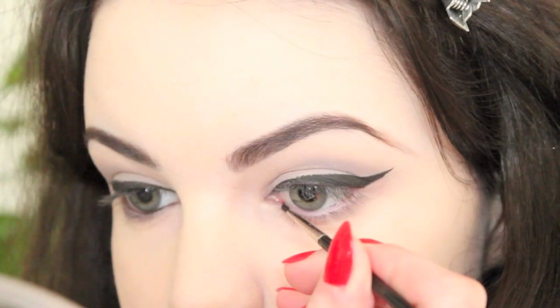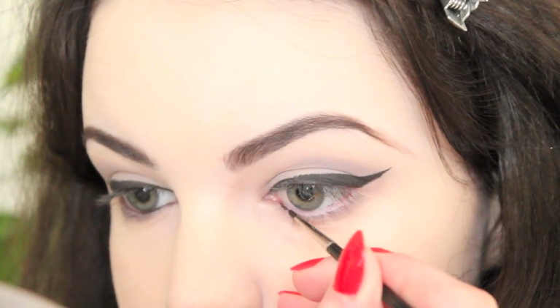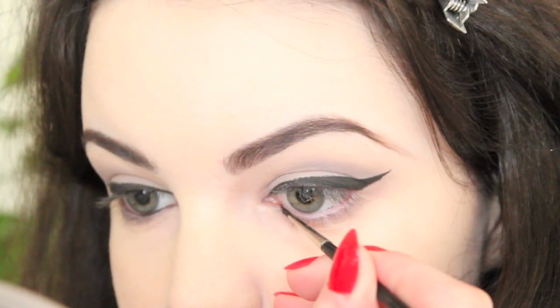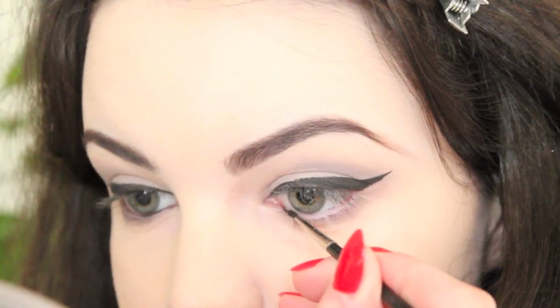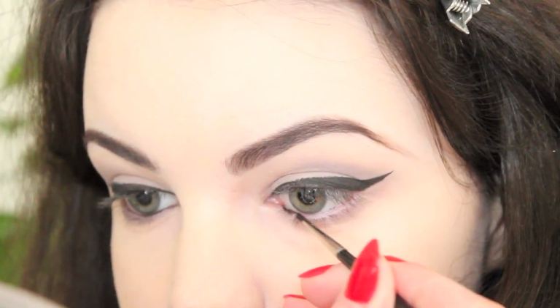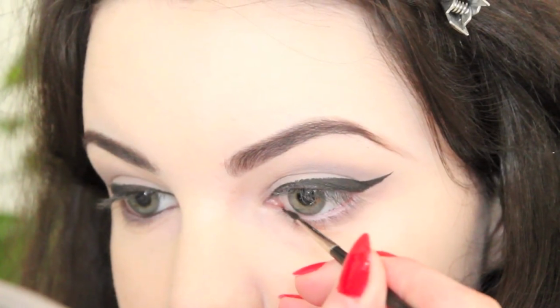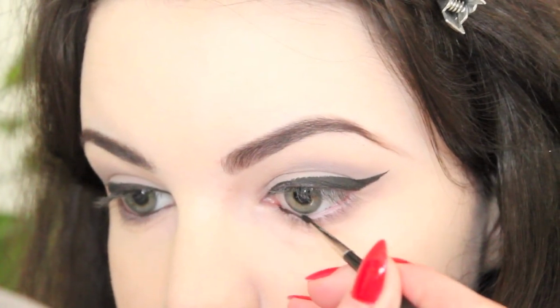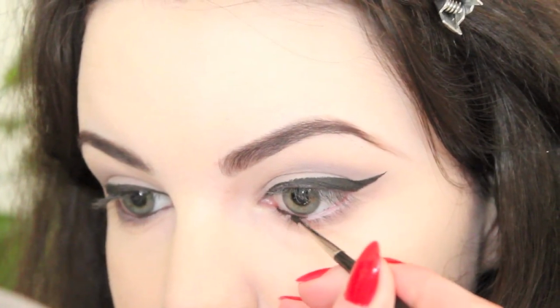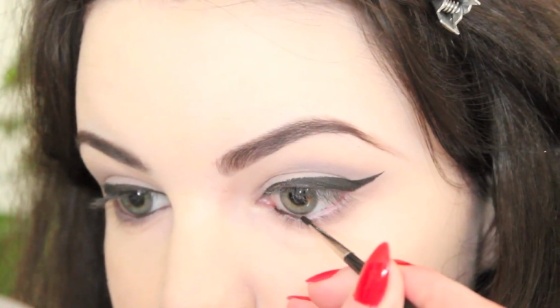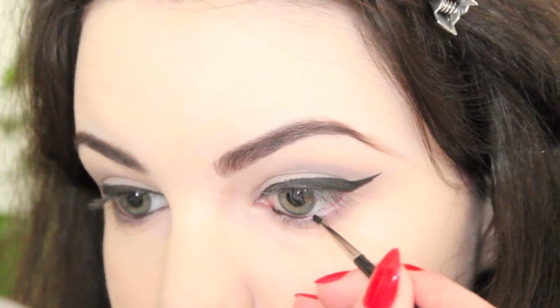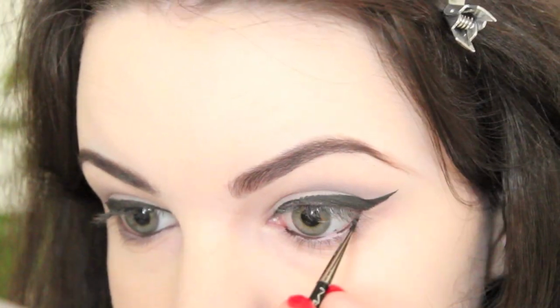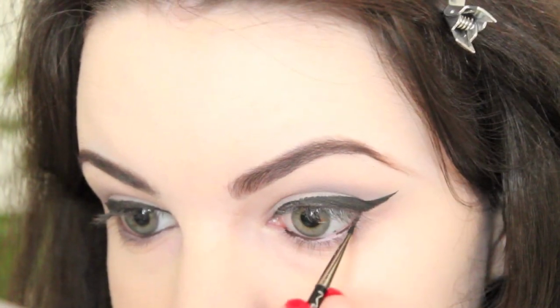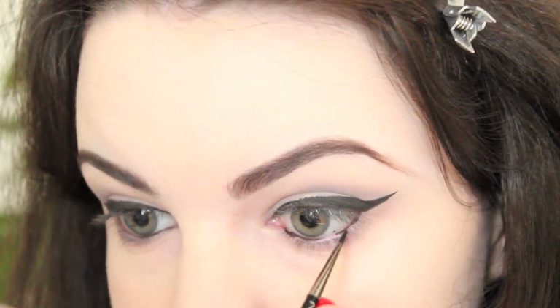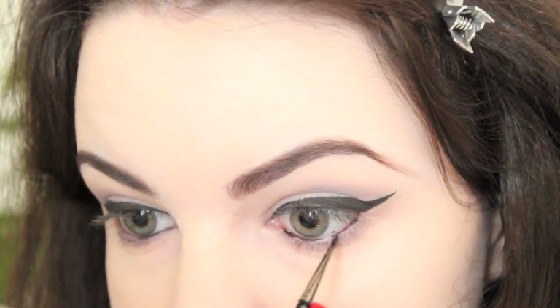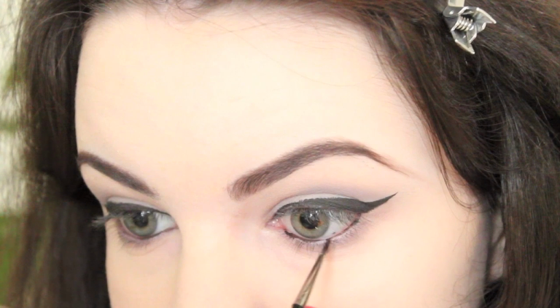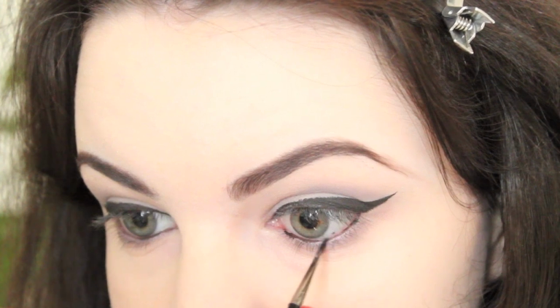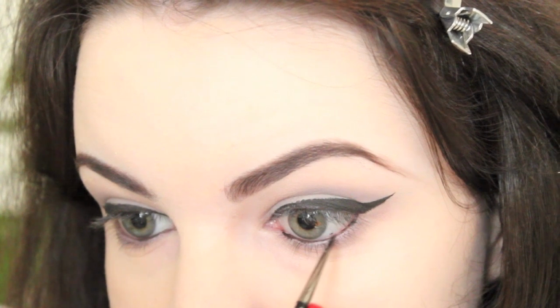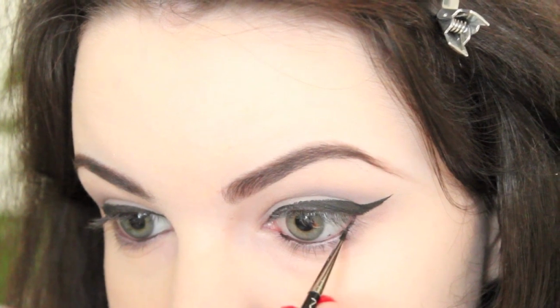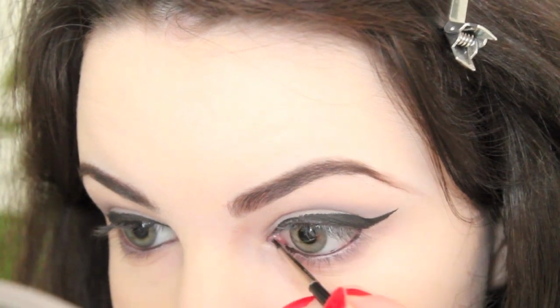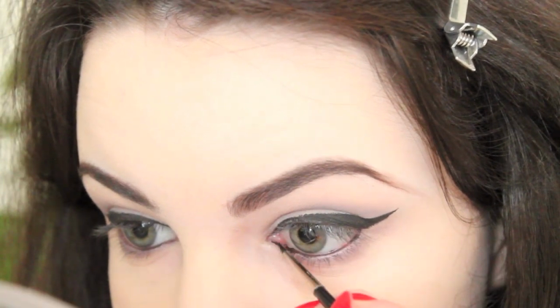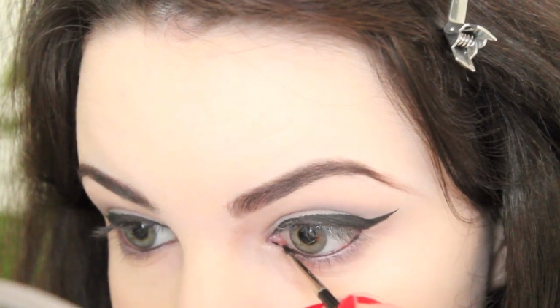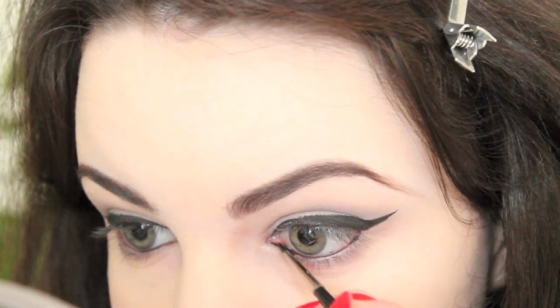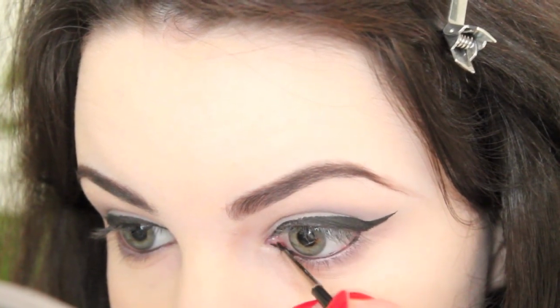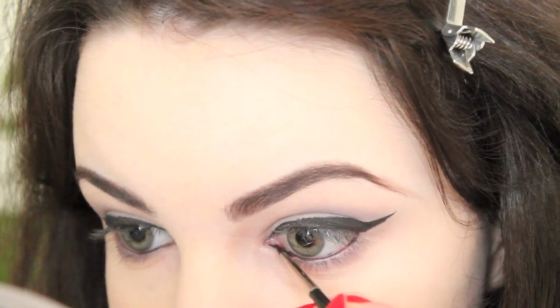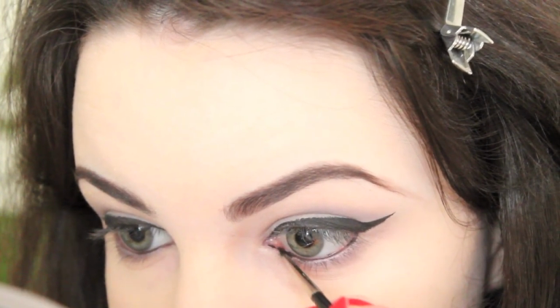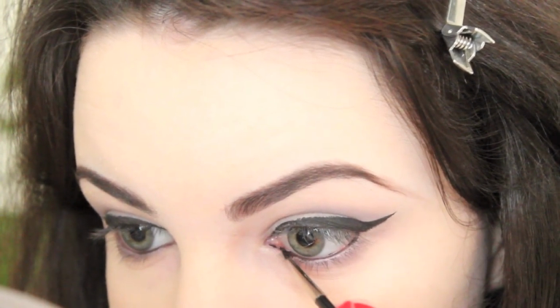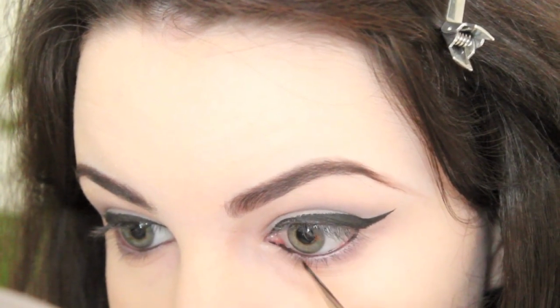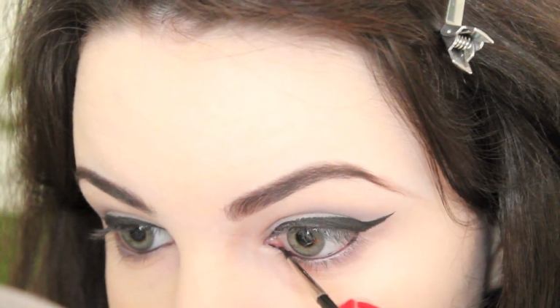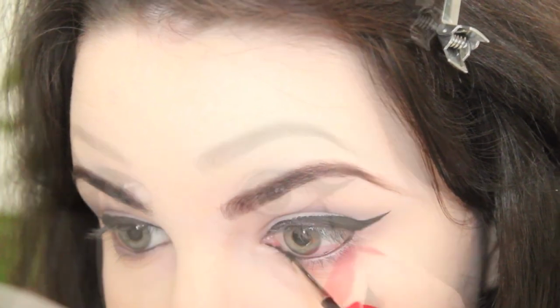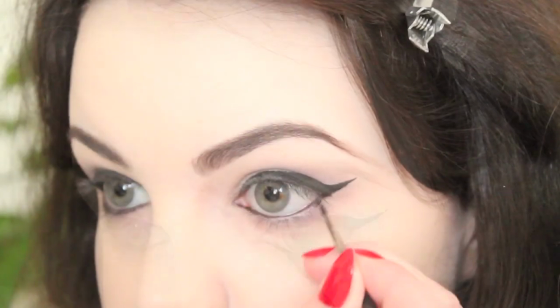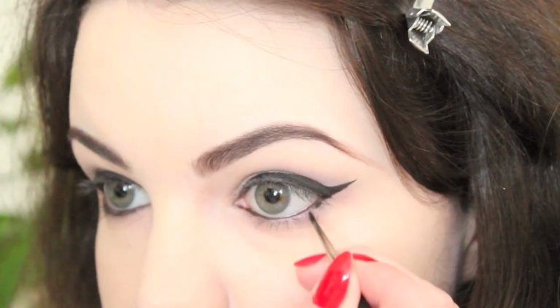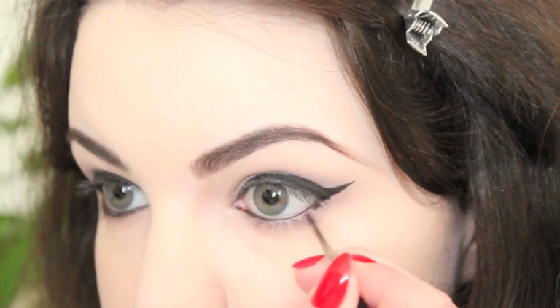I followed up by lining my upper and lower water lines and applying a bit of liner along my lower lash line. I then smudged it out a bit using a small brush.